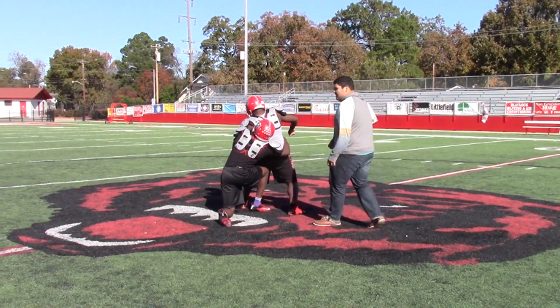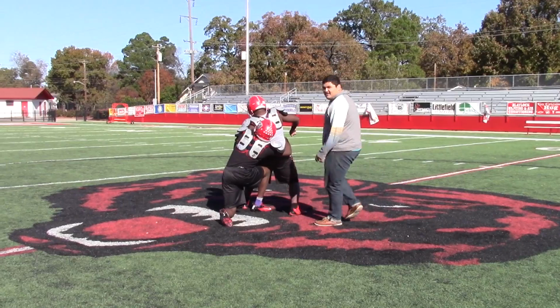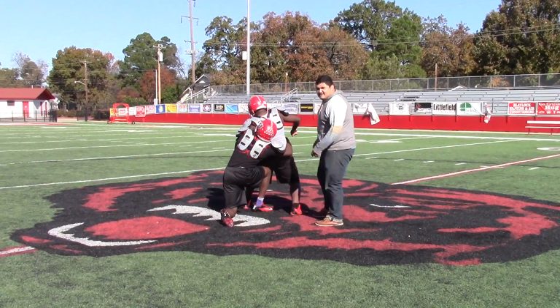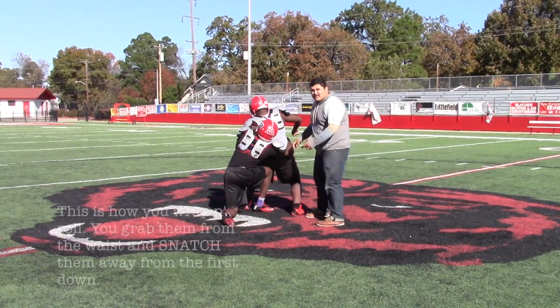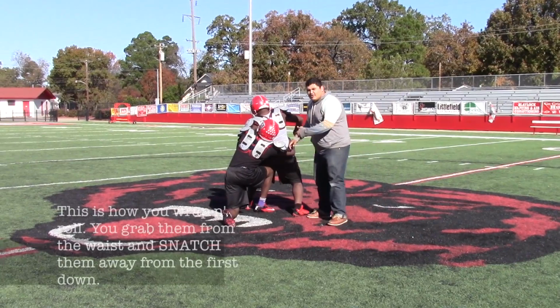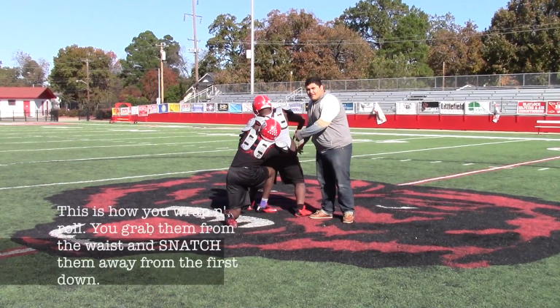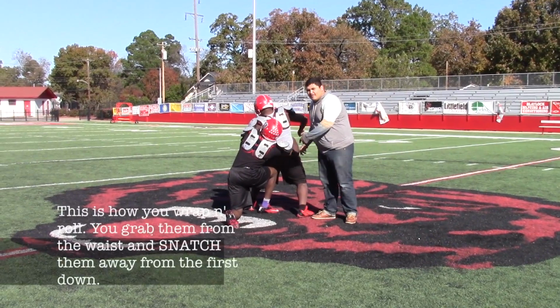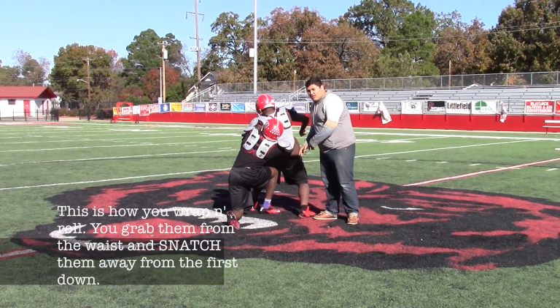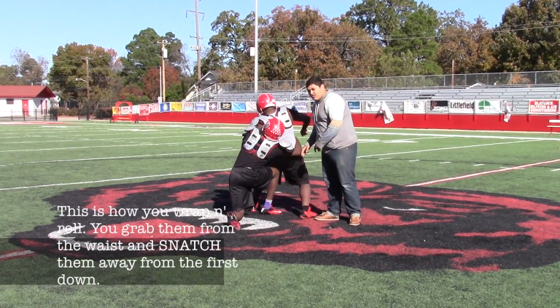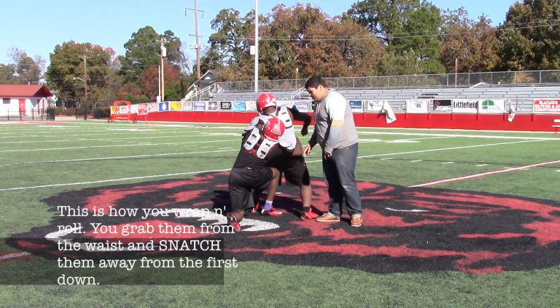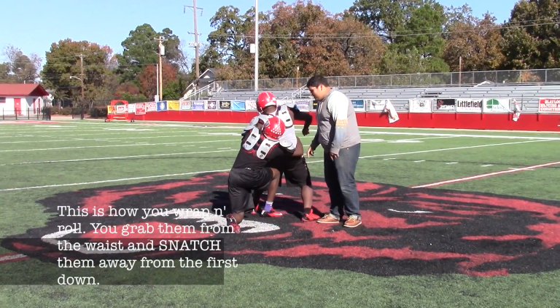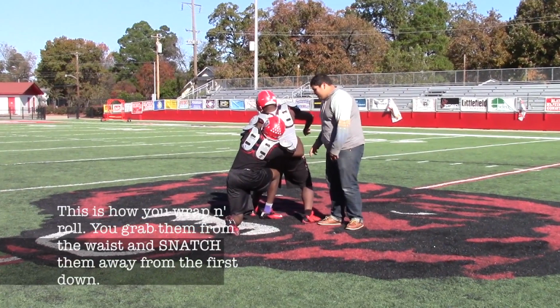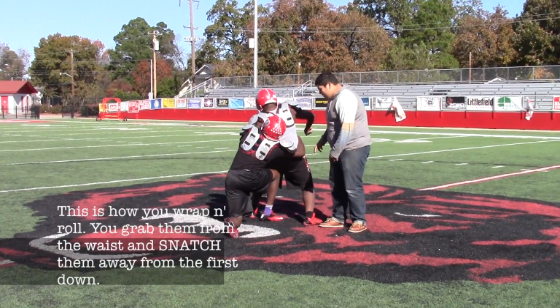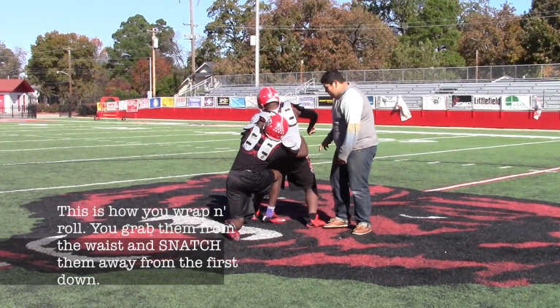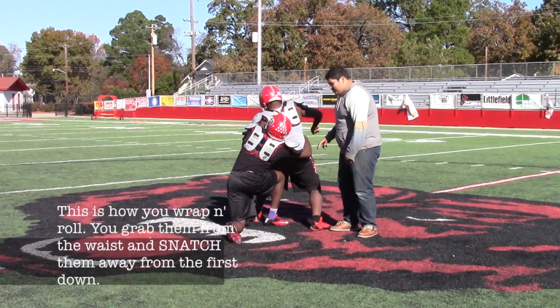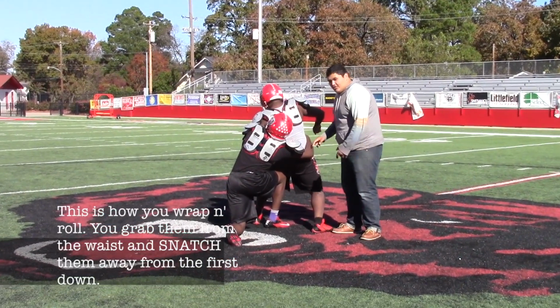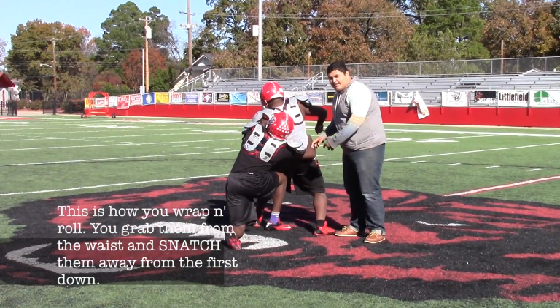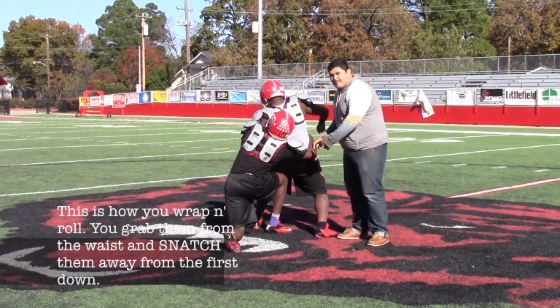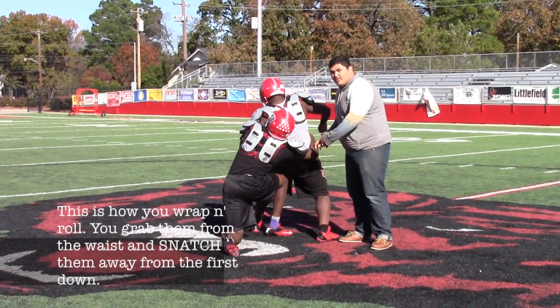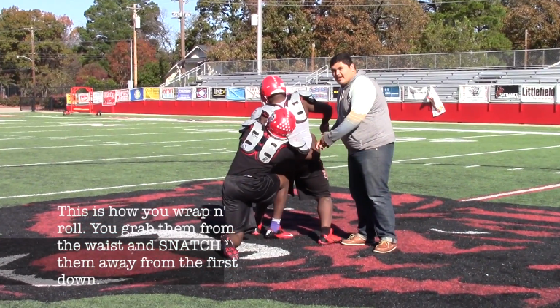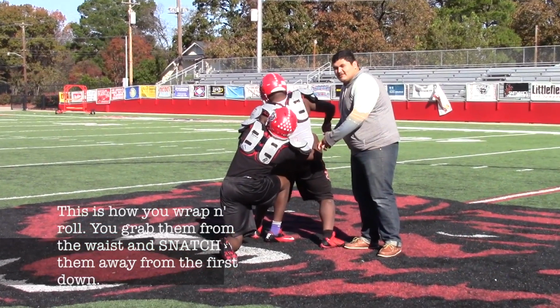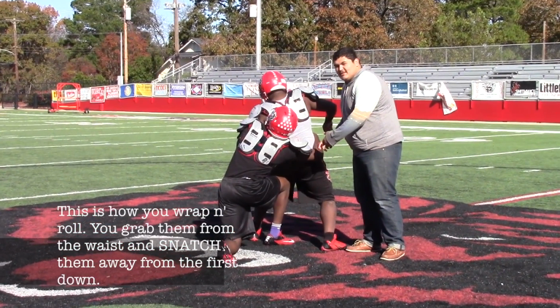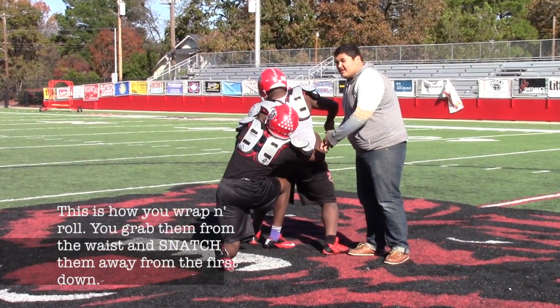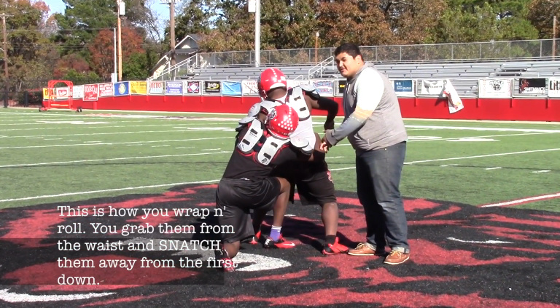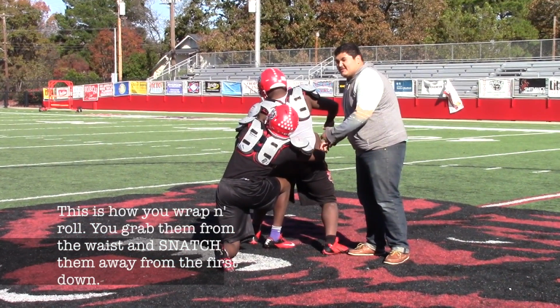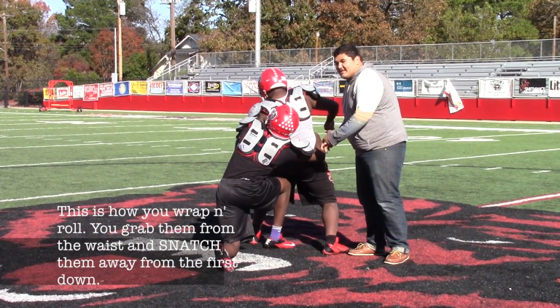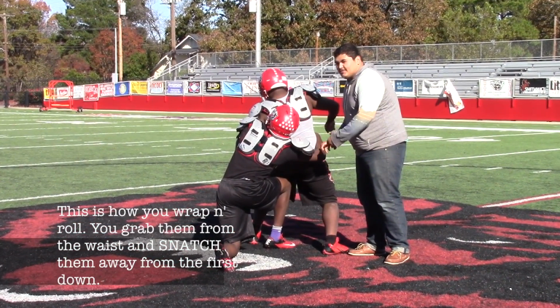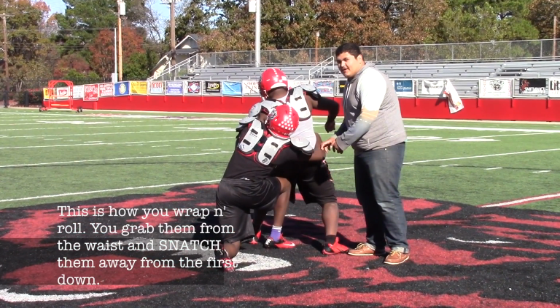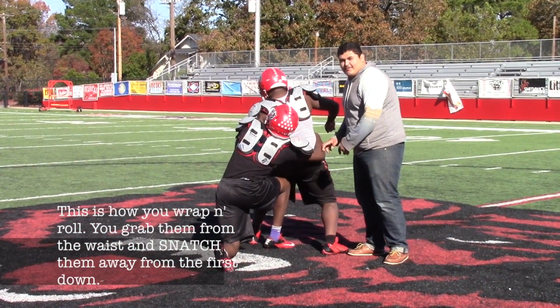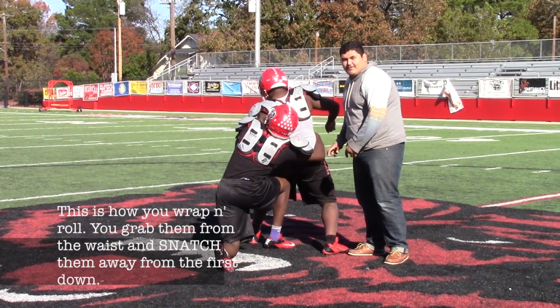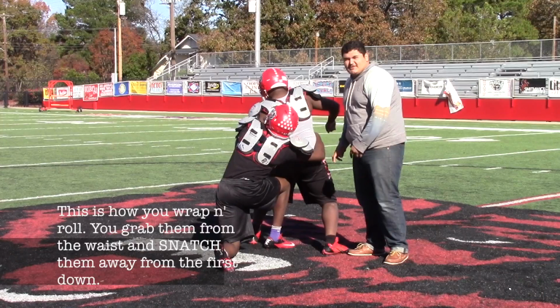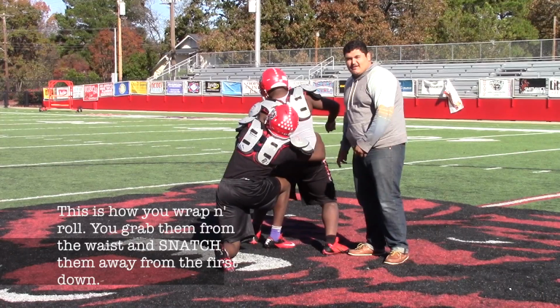This is how you wrap and roll: you grab them from the waist and snatch him away from the first down.